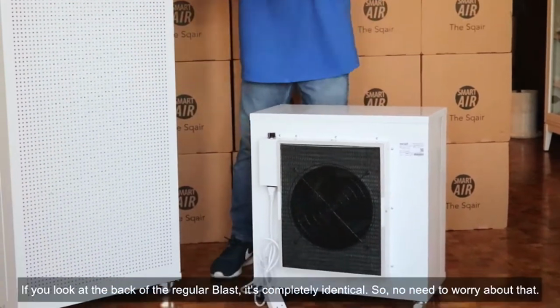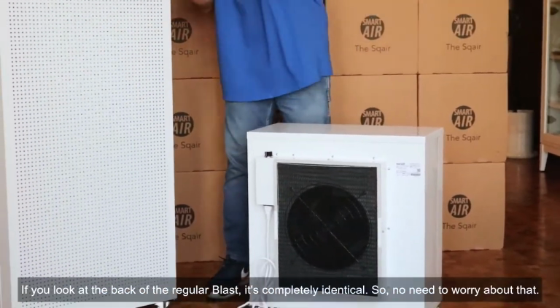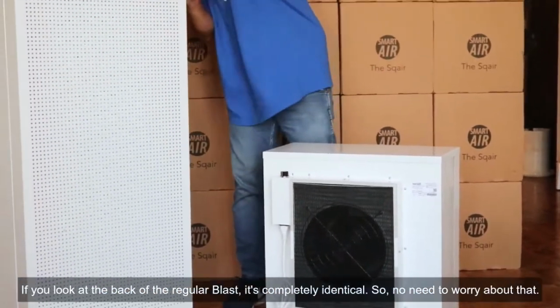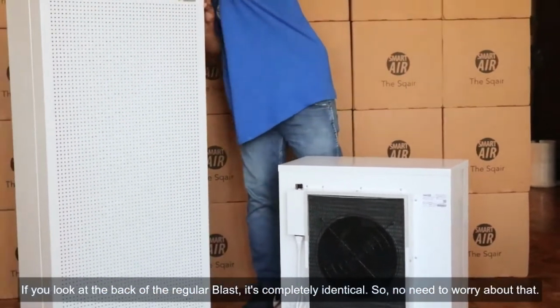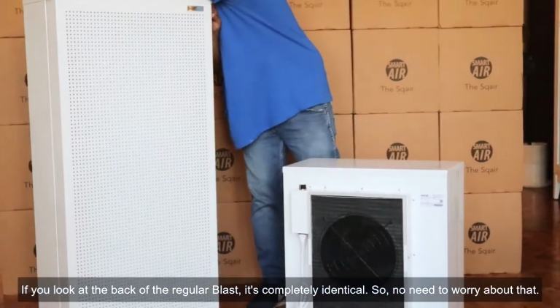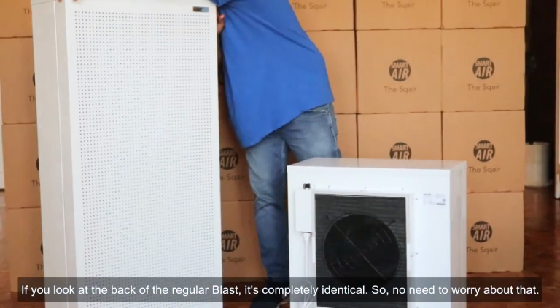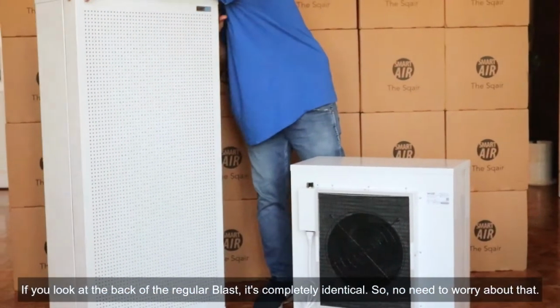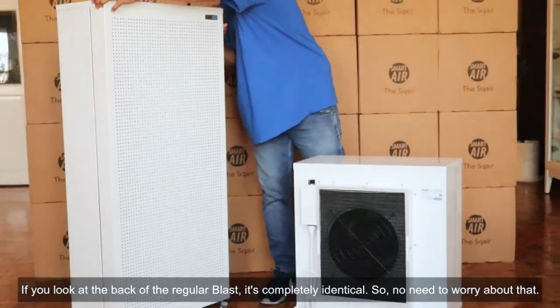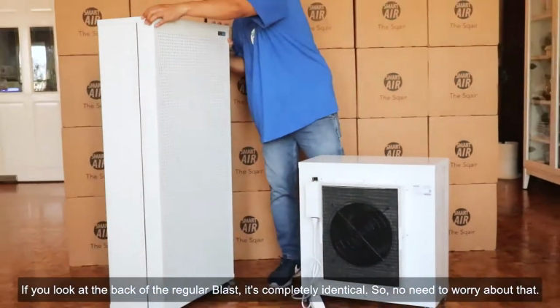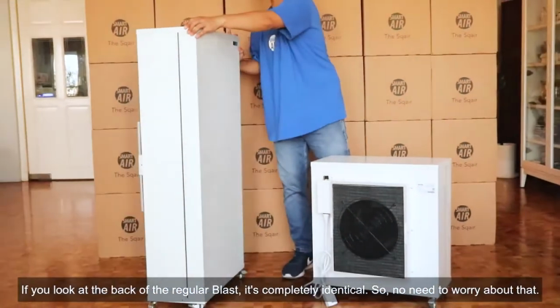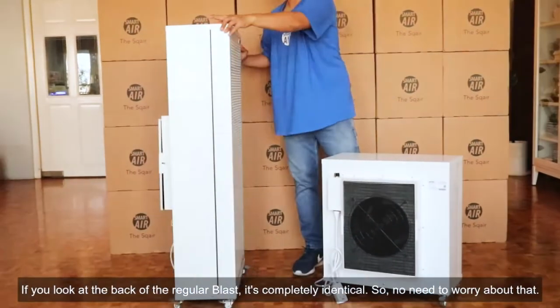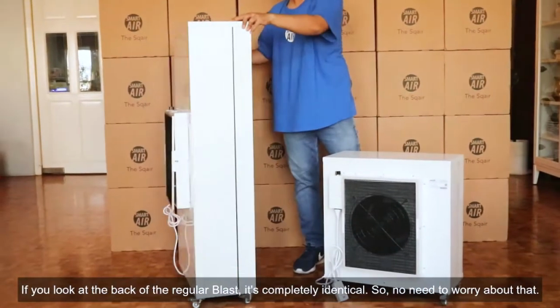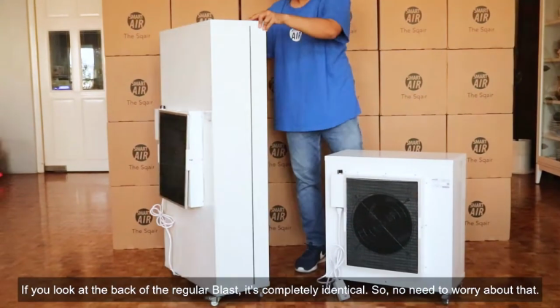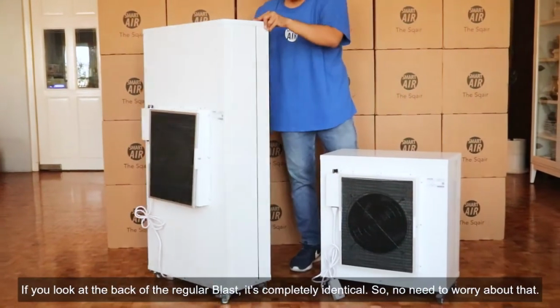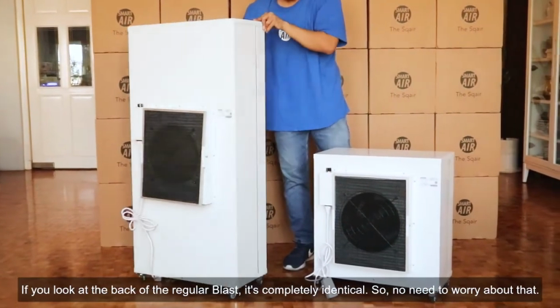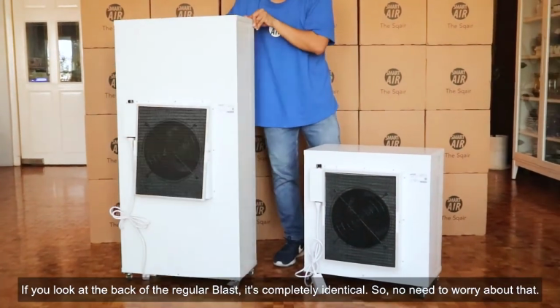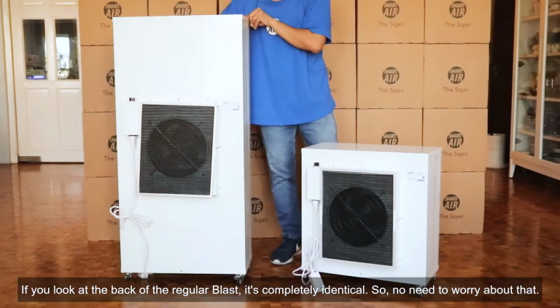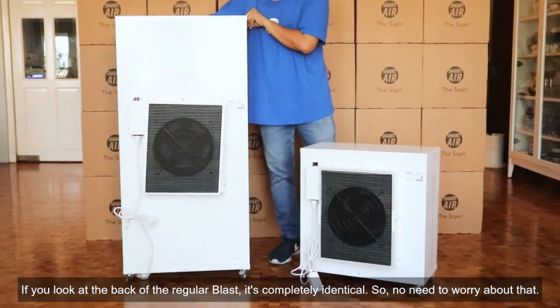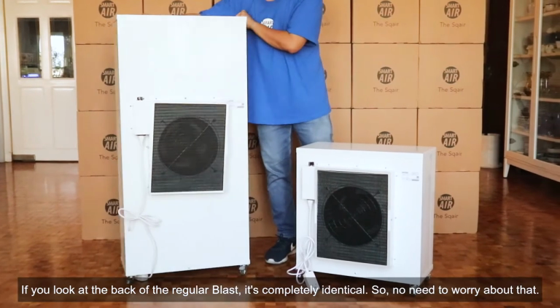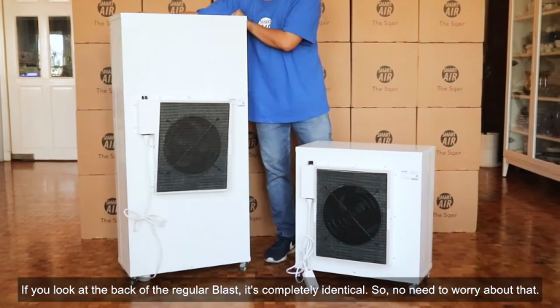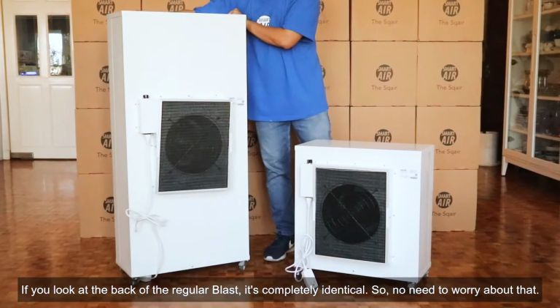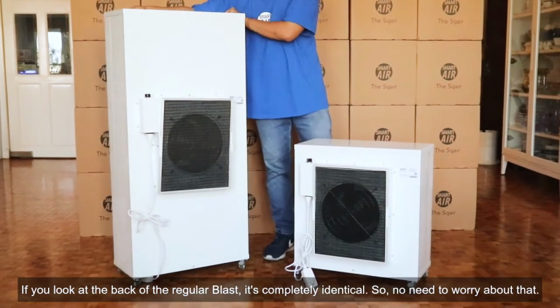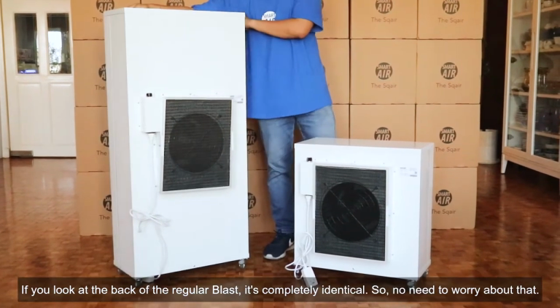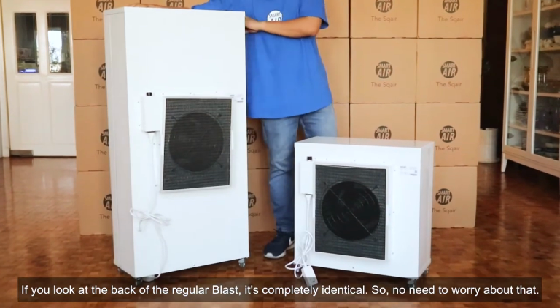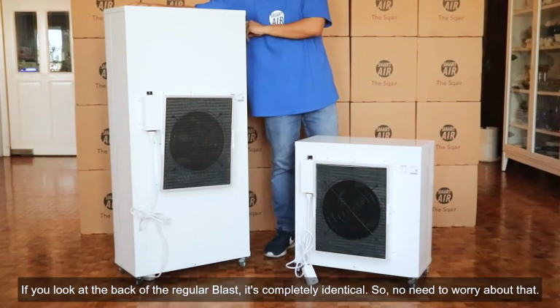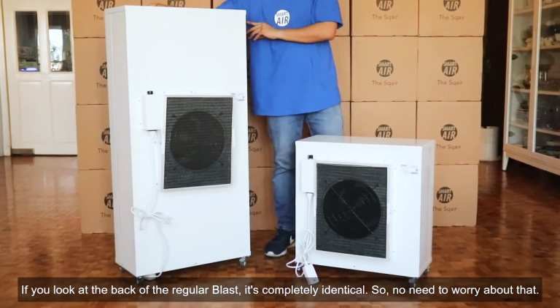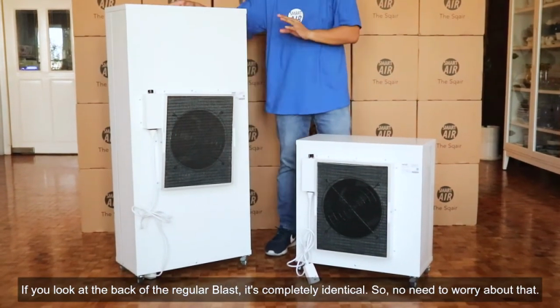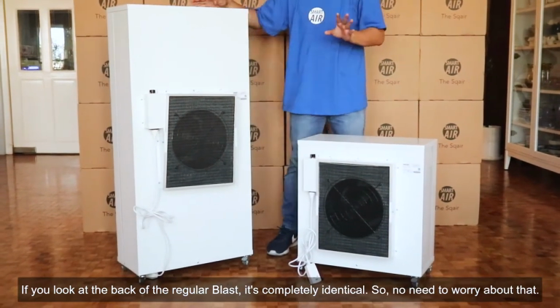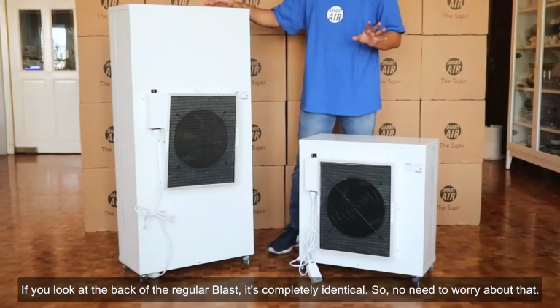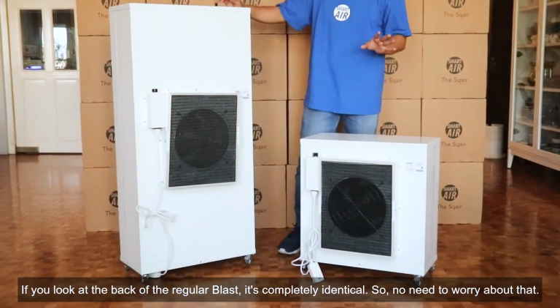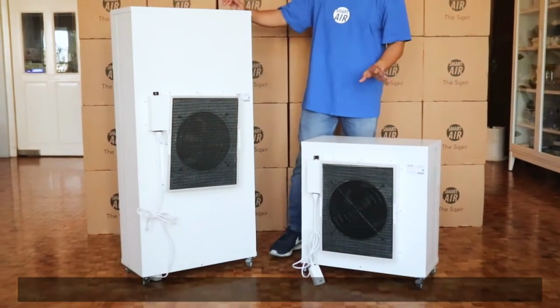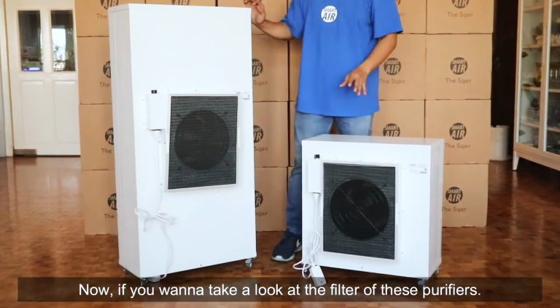If you look at the back of the regular Blast, it's completely identical, so no need to worry about that.